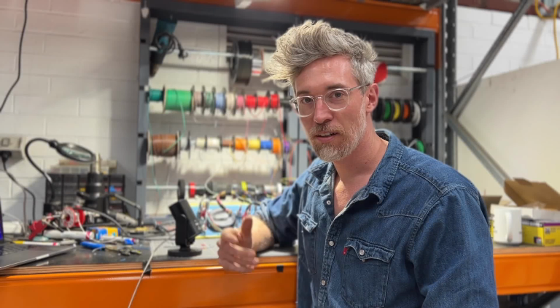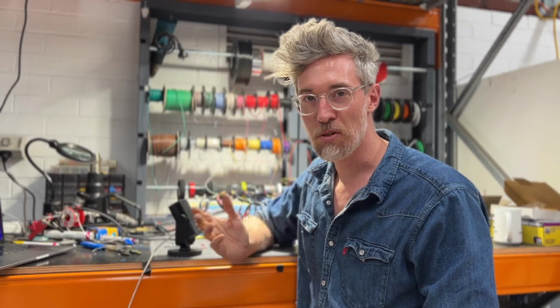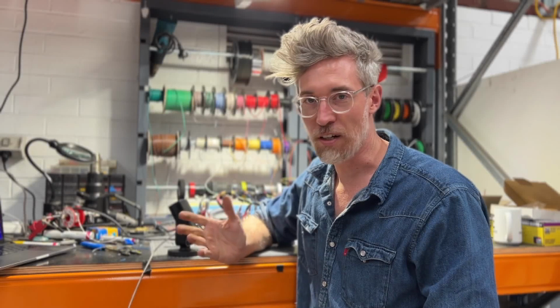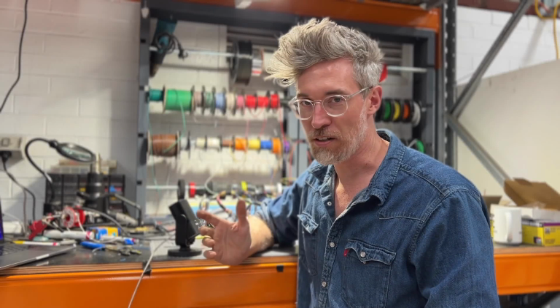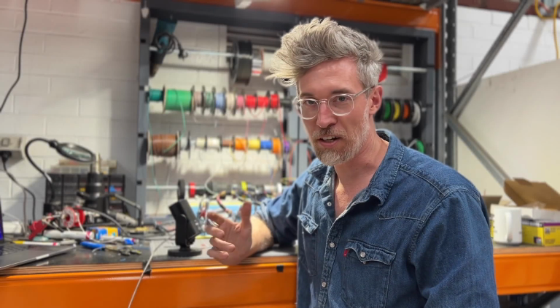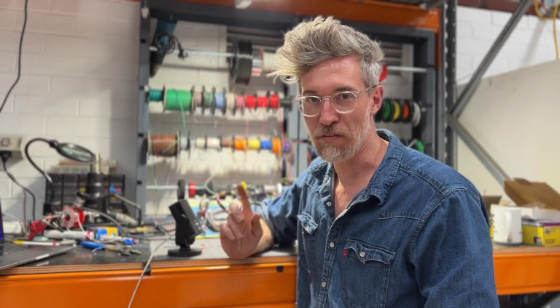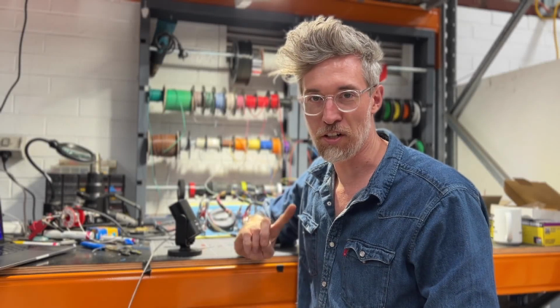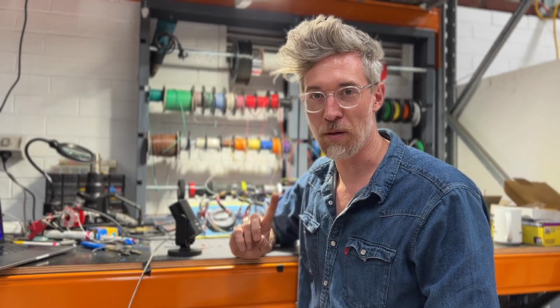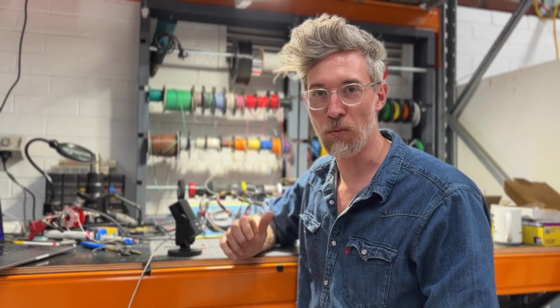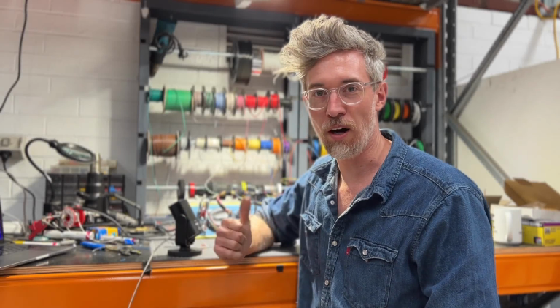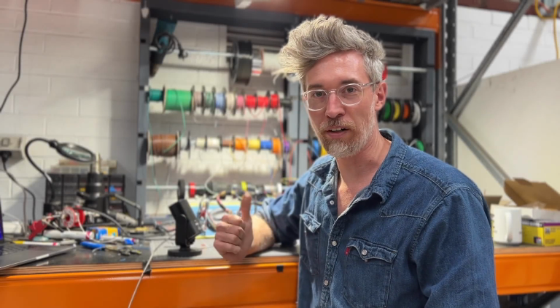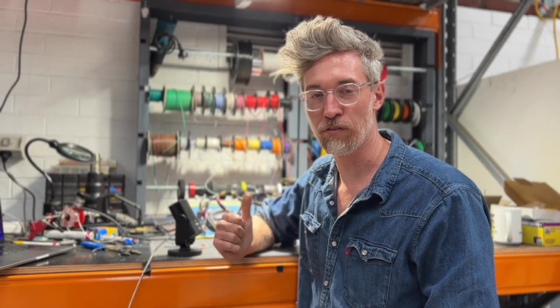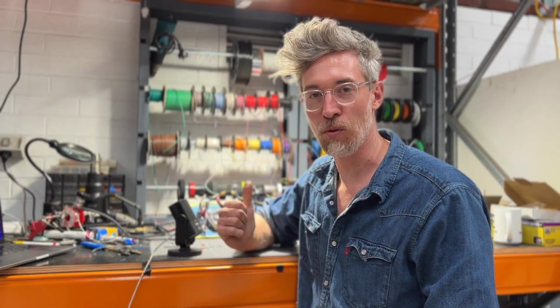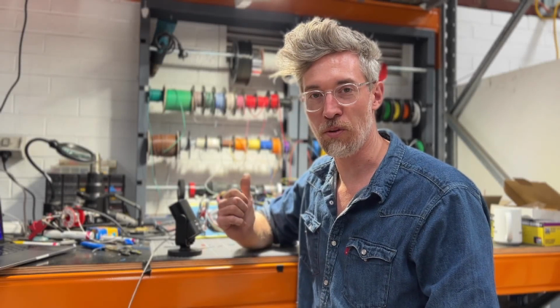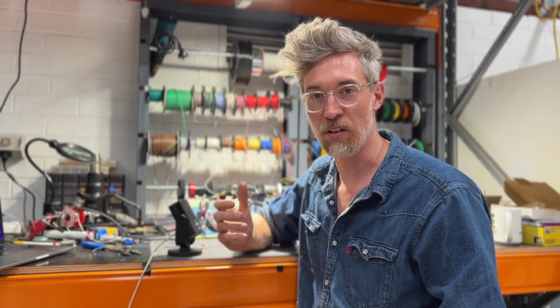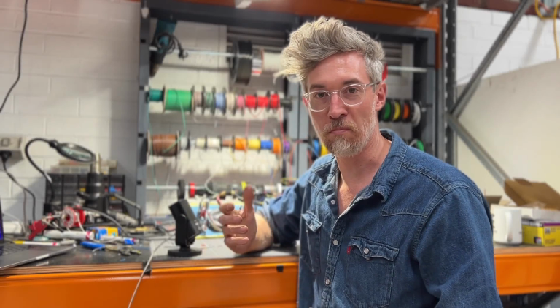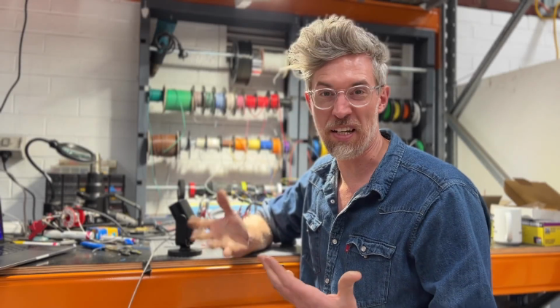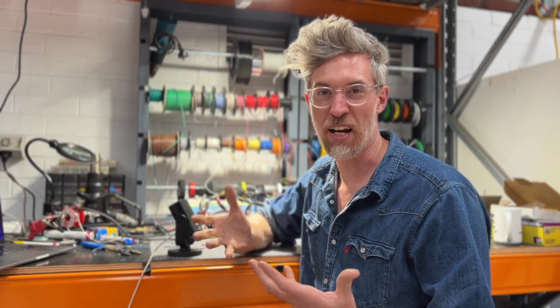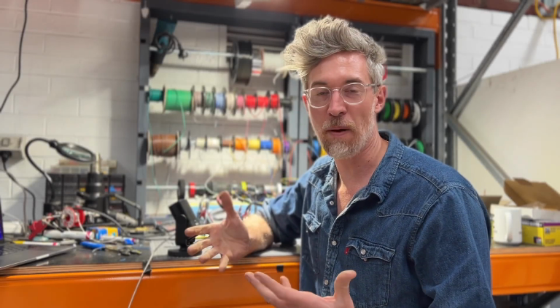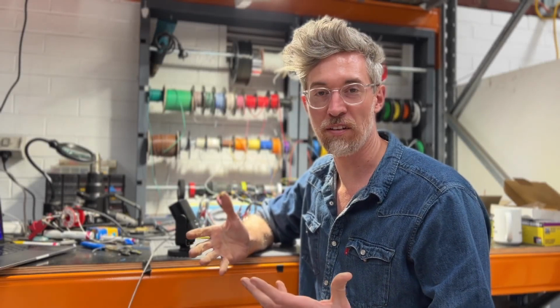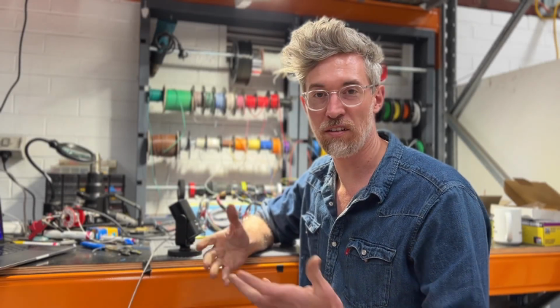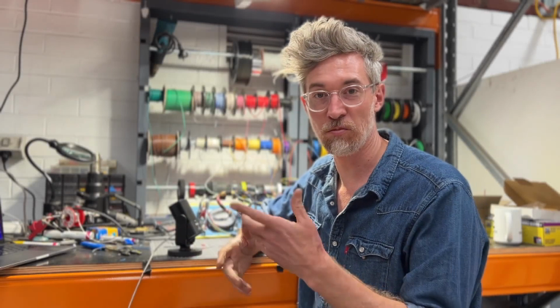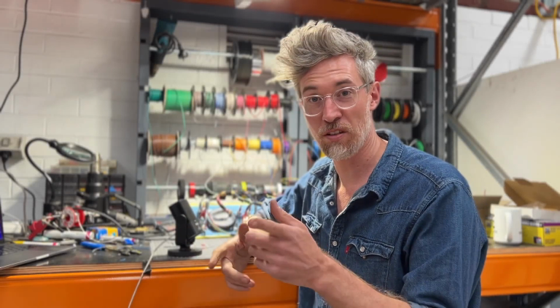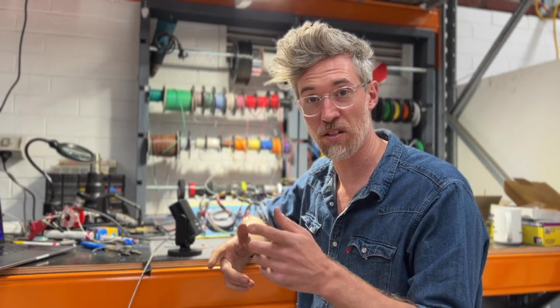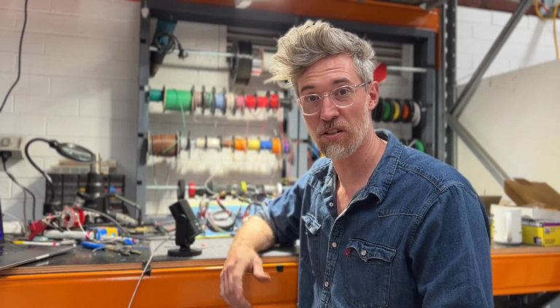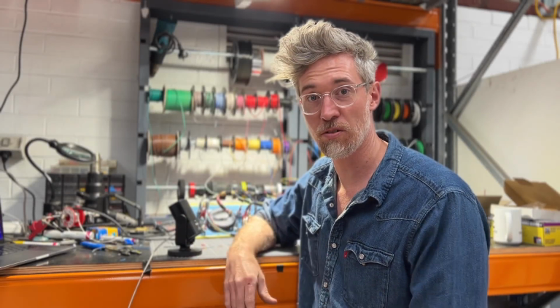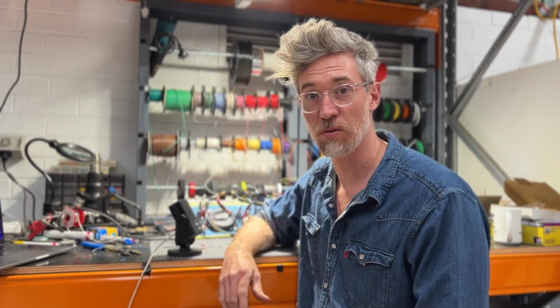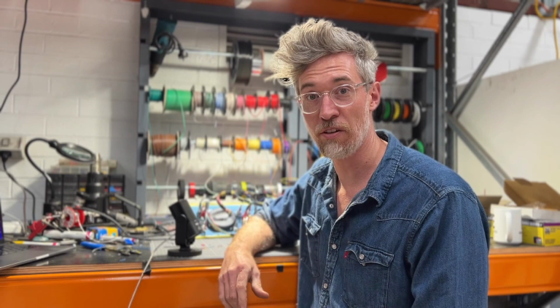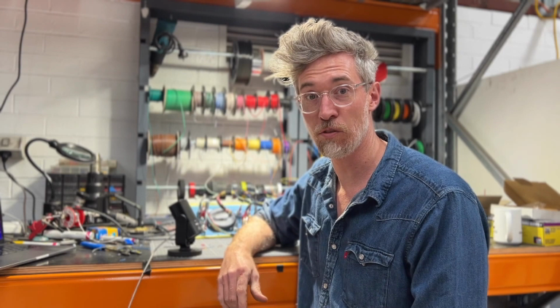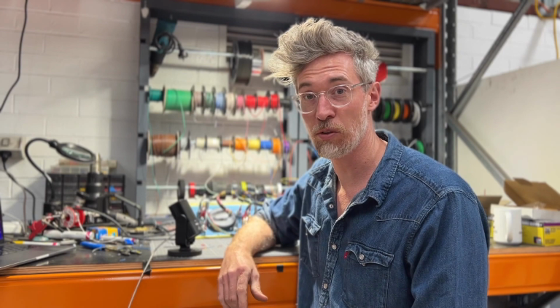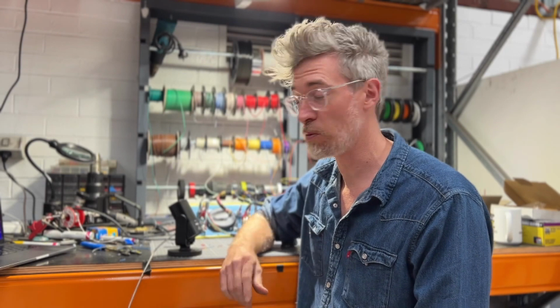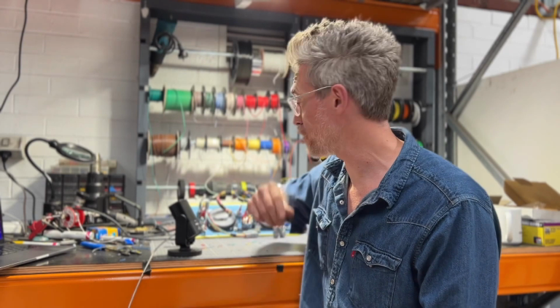Just sitting on a Sunday finishing up the wiring for the main dash panel on one of the Series 2 Land Rover builds we're doing.